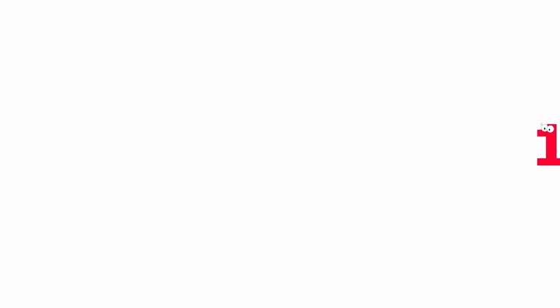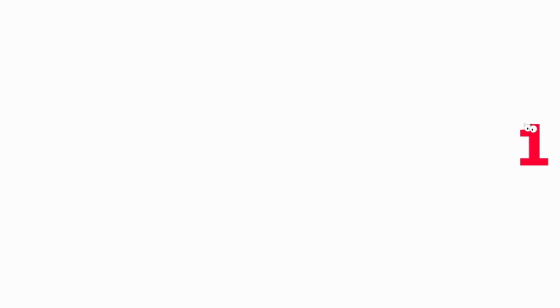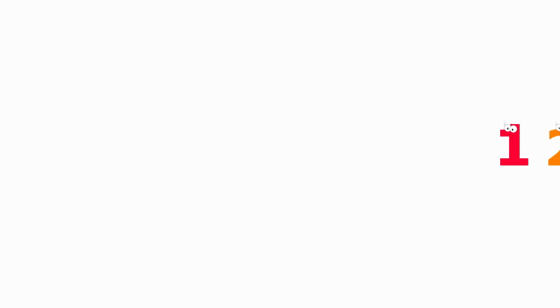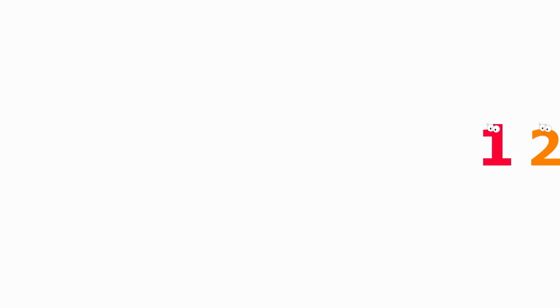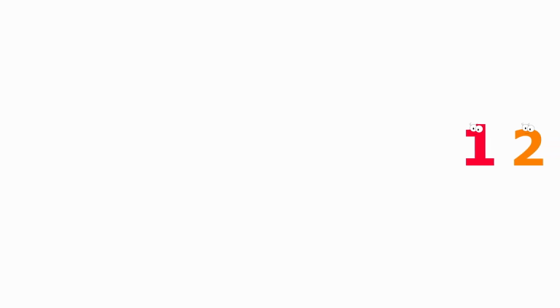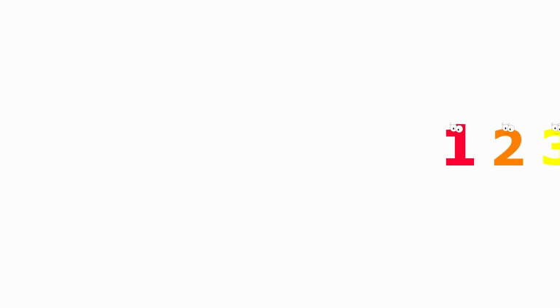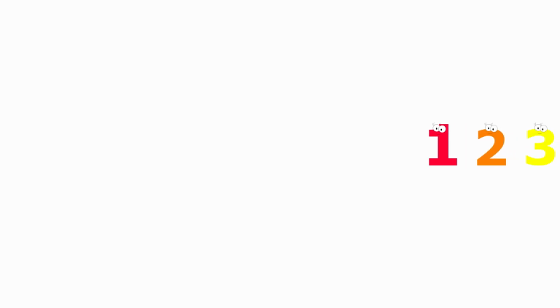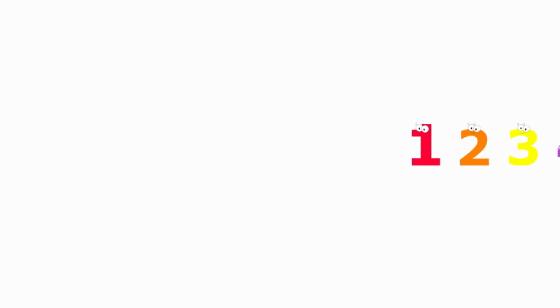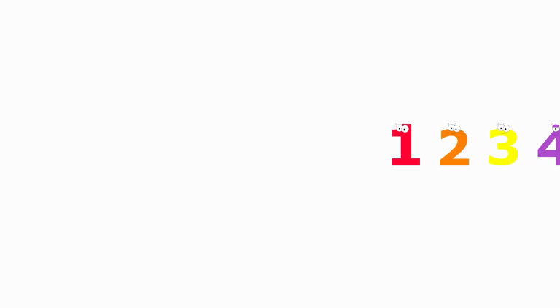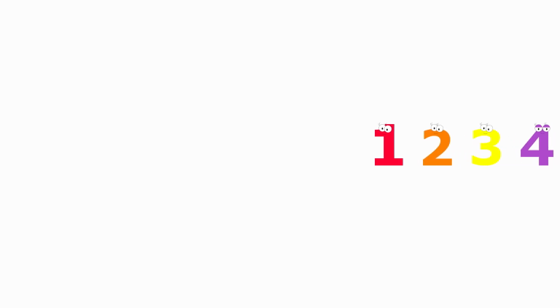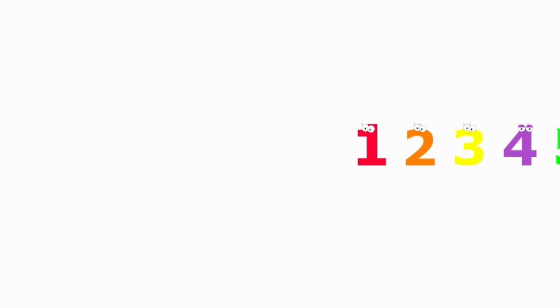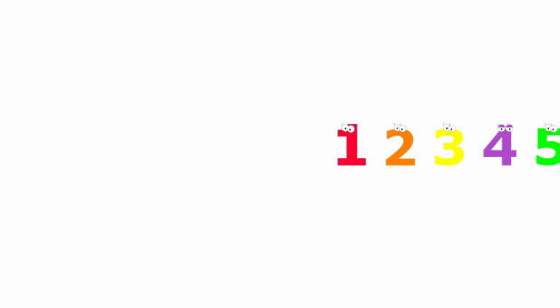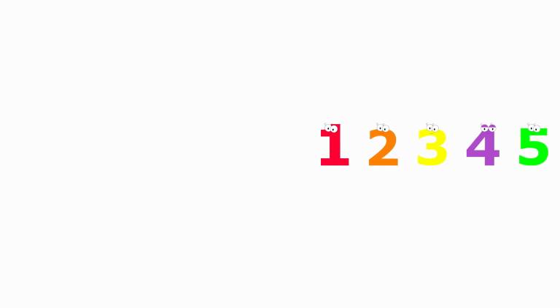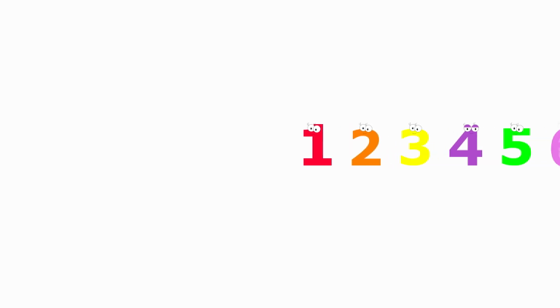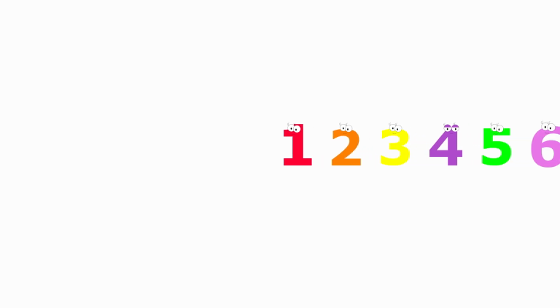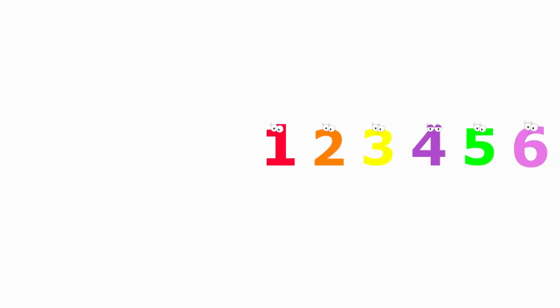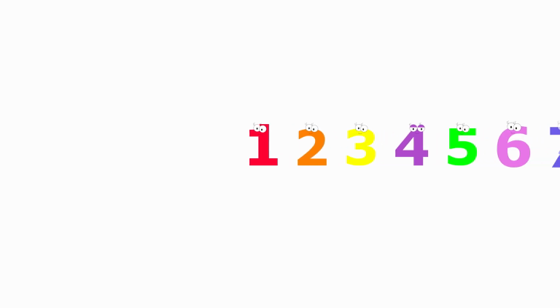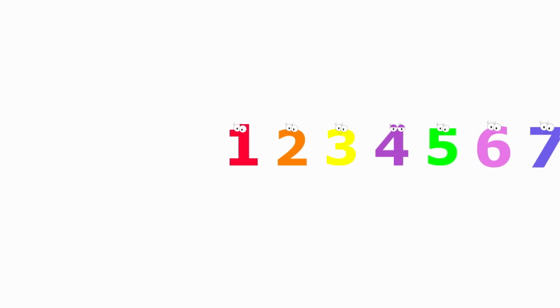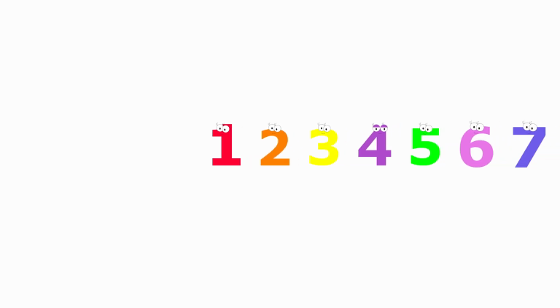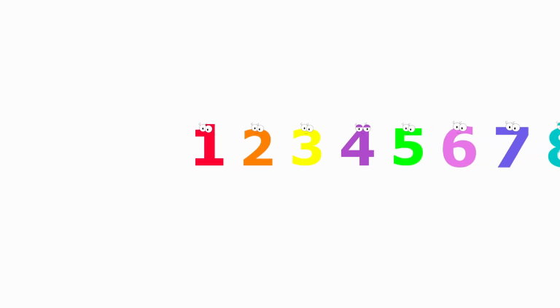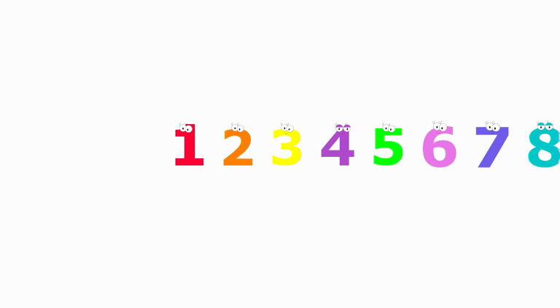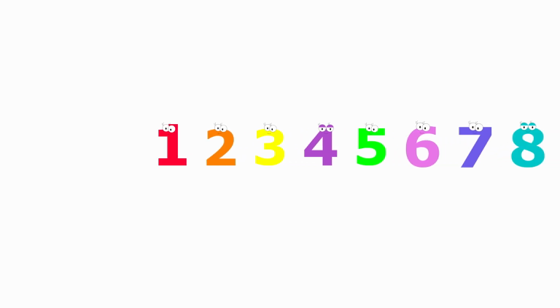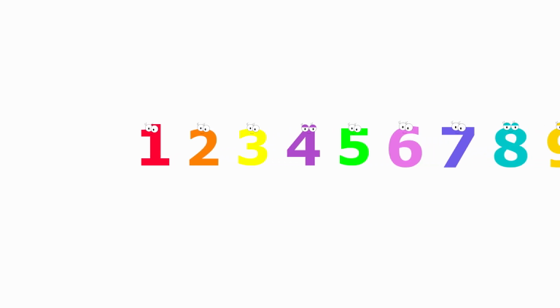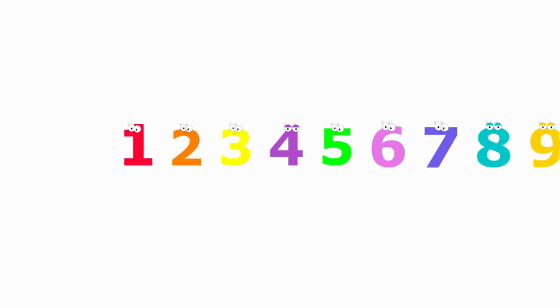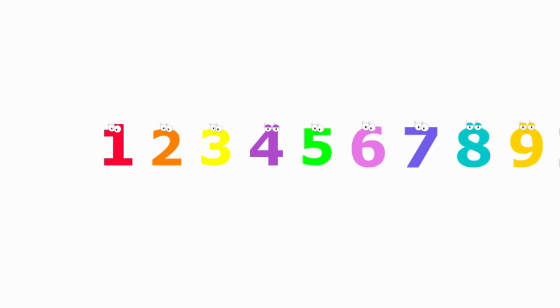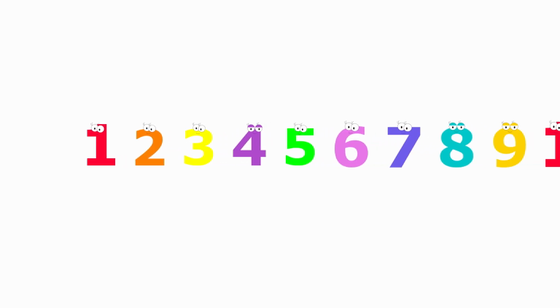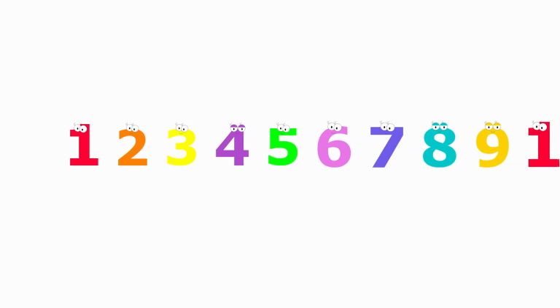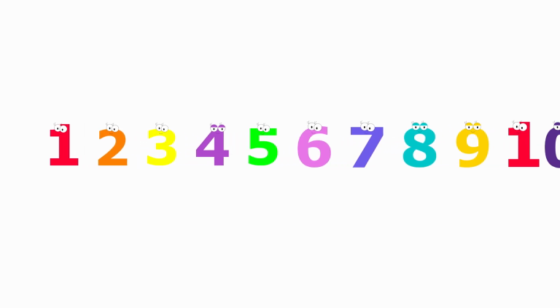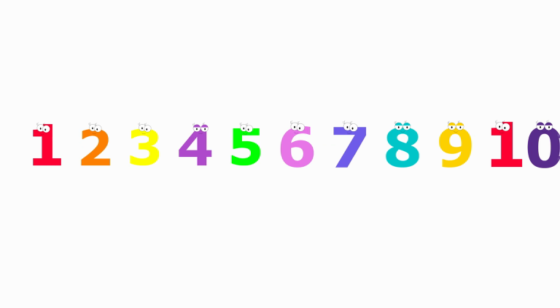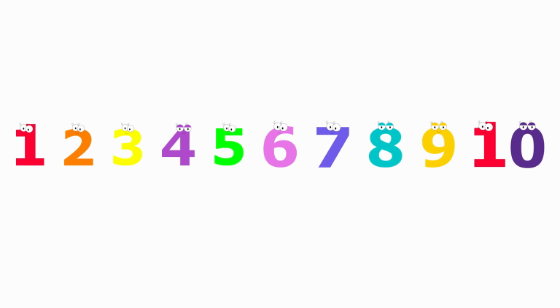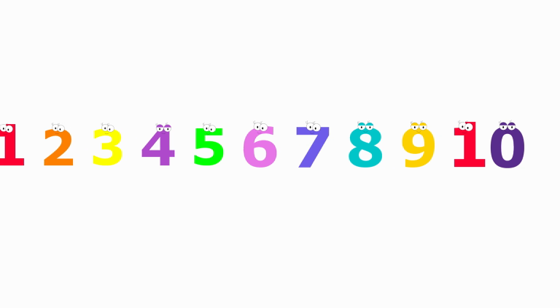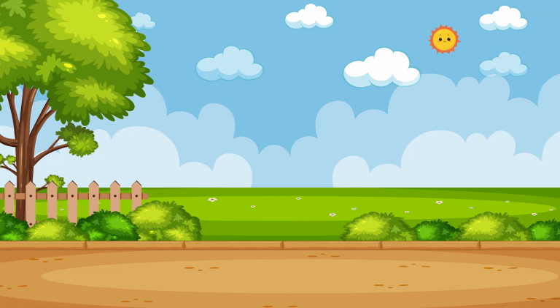Hi friends! Today, we are going to count all the way to 10. Are you ready? Let's go!